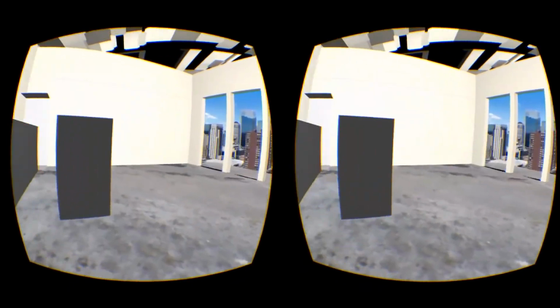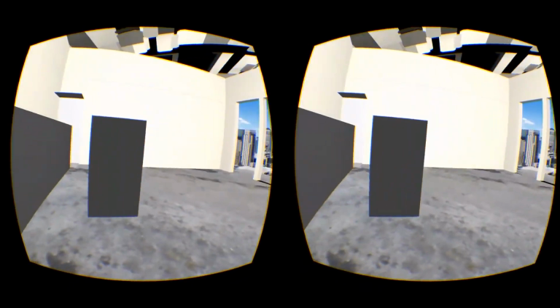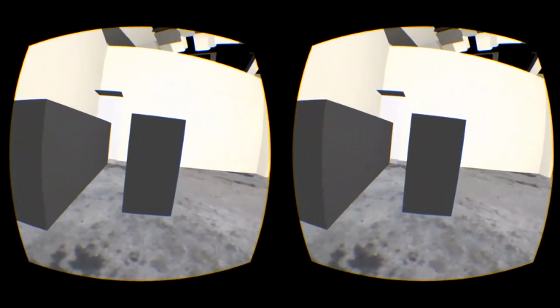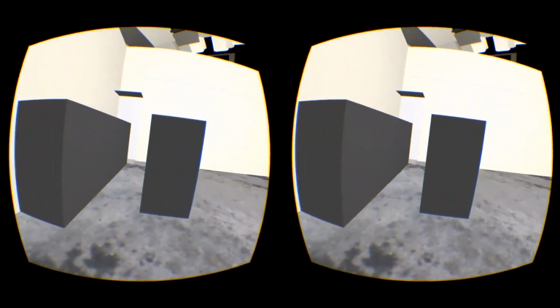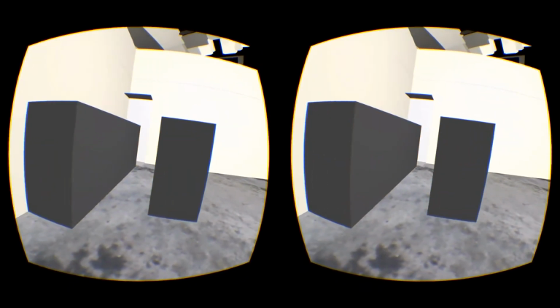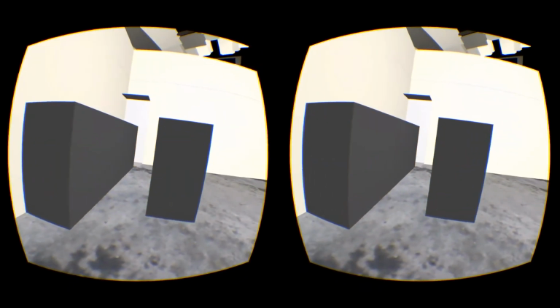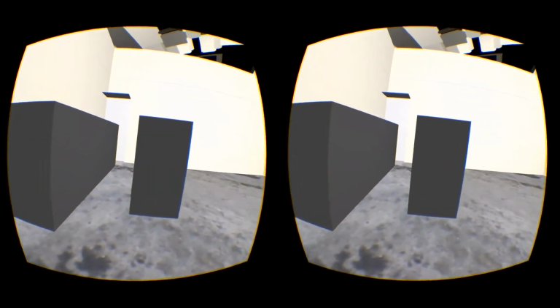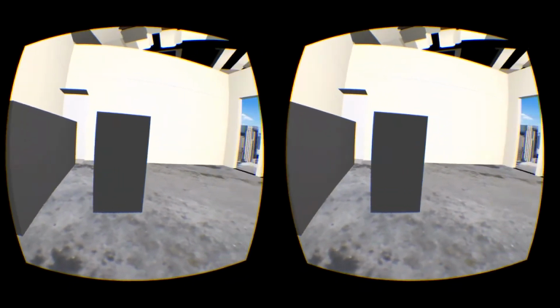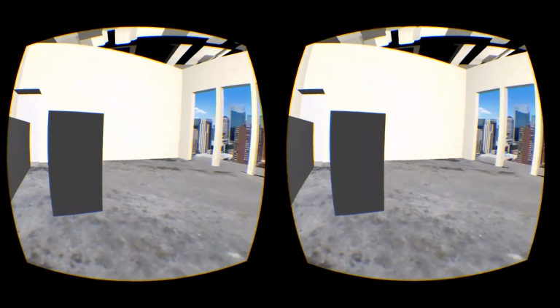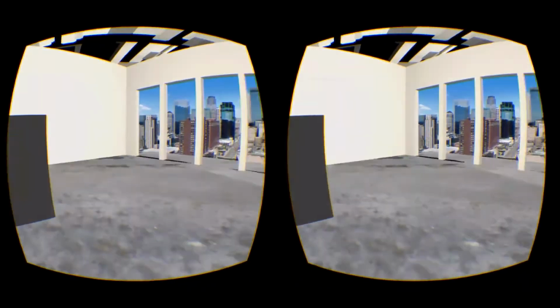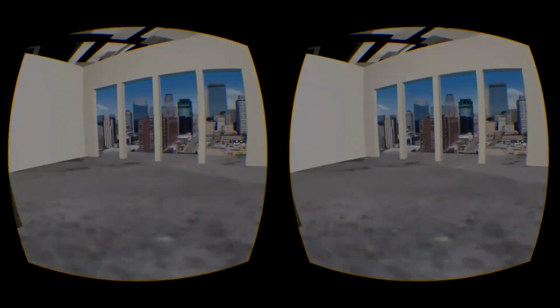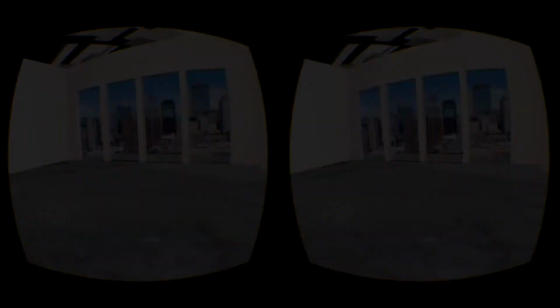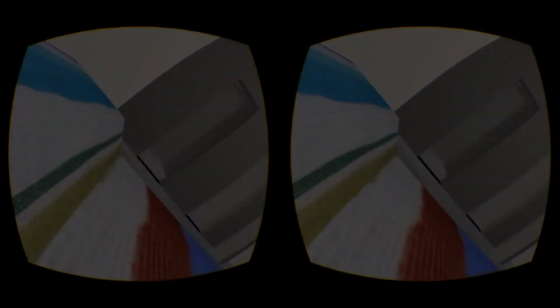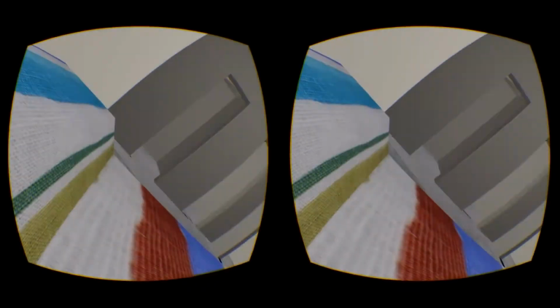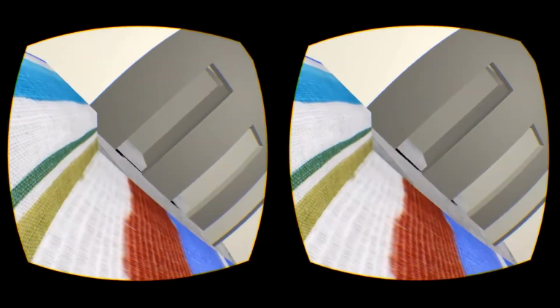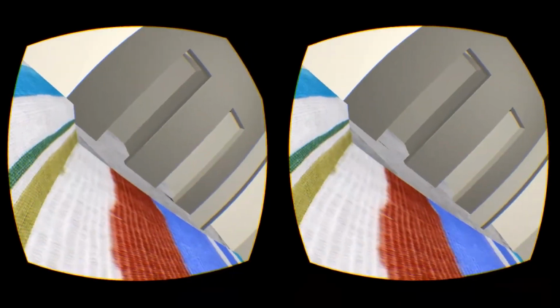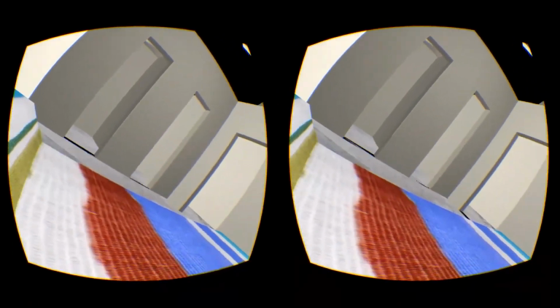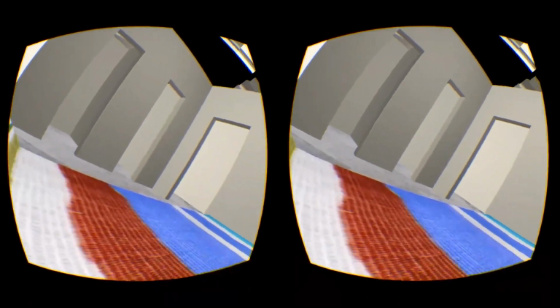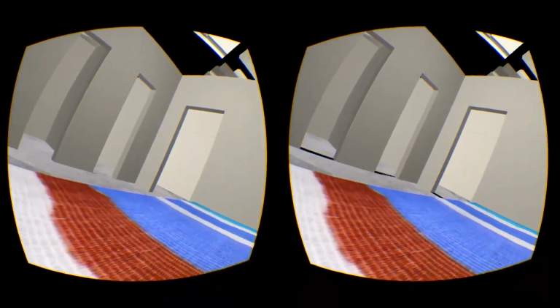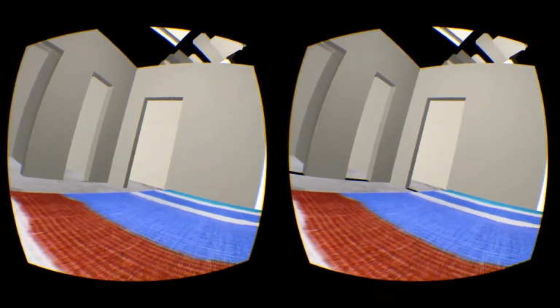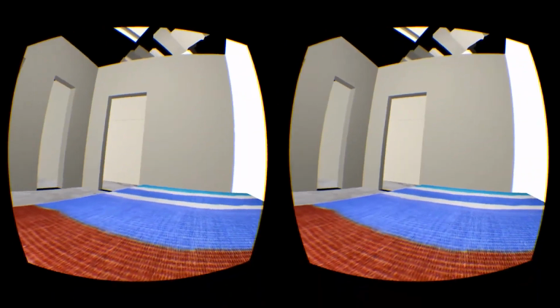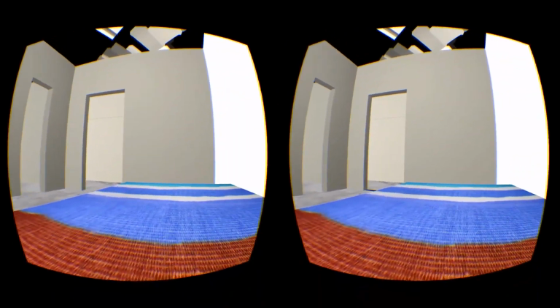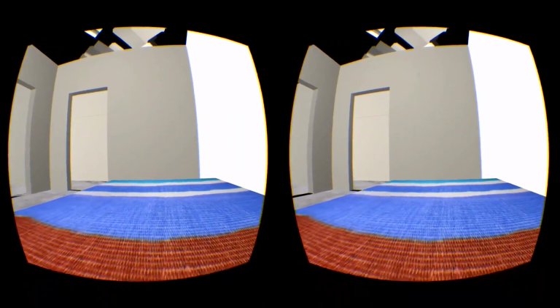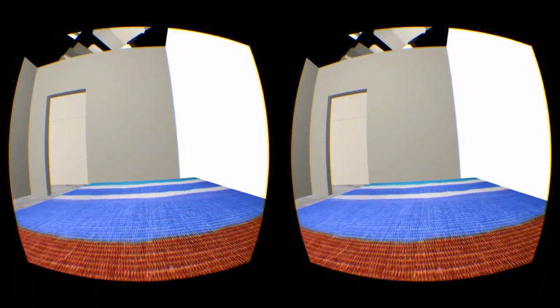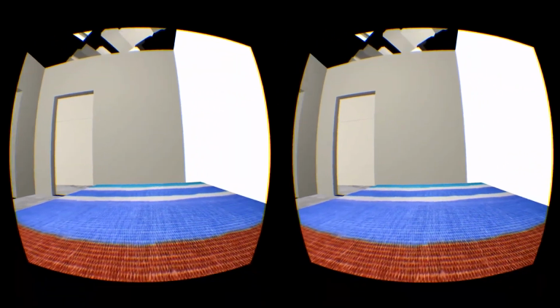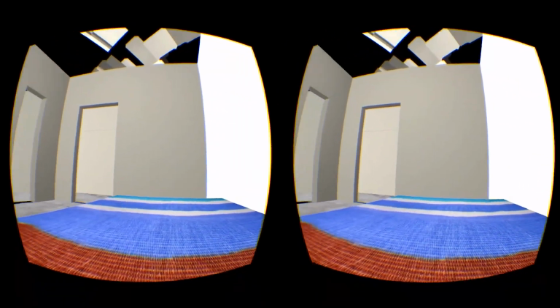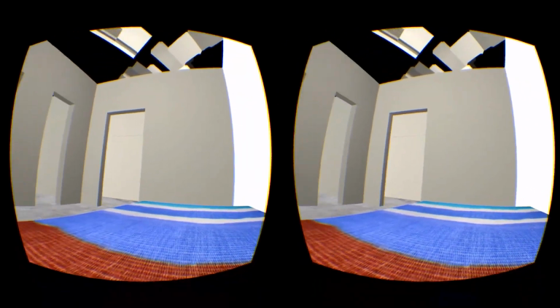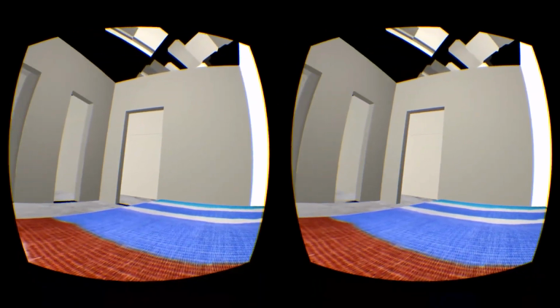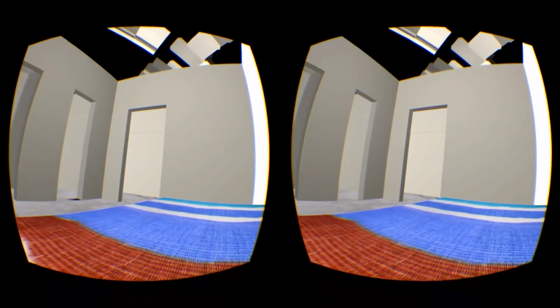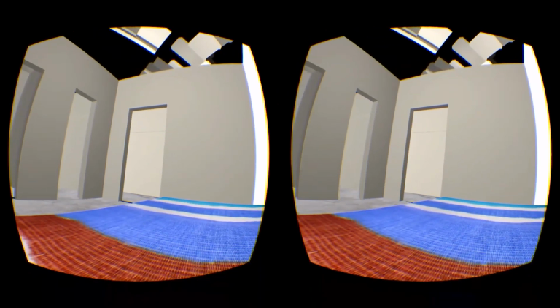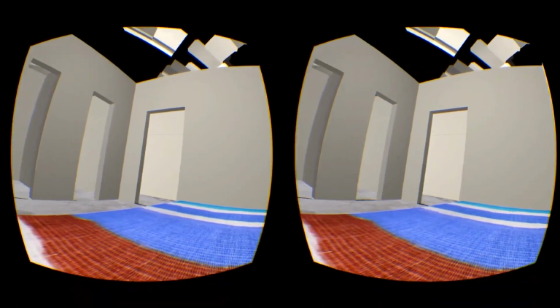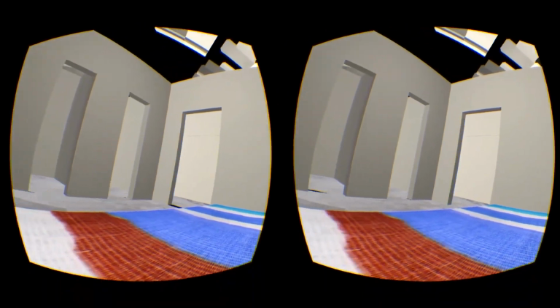In the bedroom you could even see how it would look when you wake up. Ok, maybe the ceiling needs some work there.